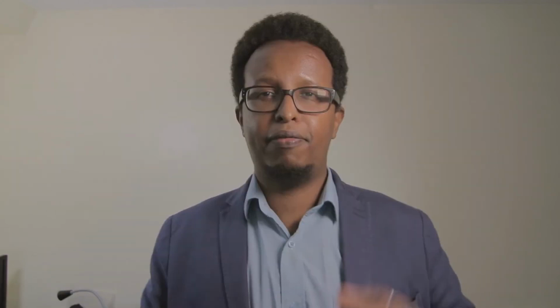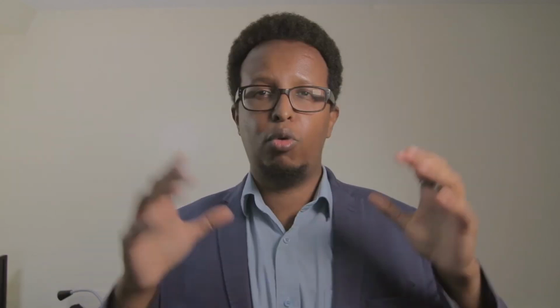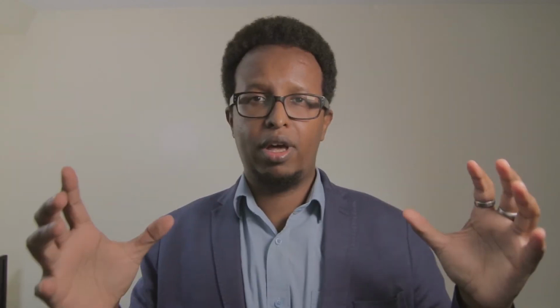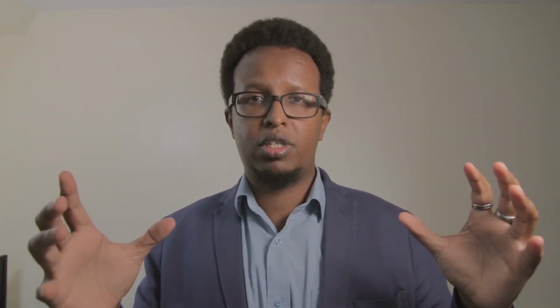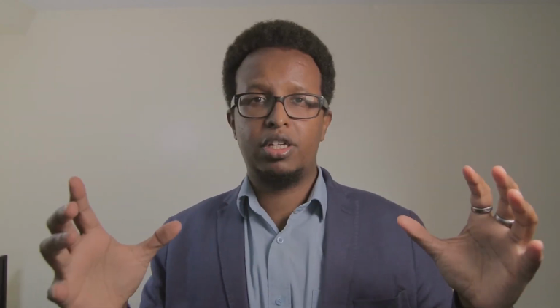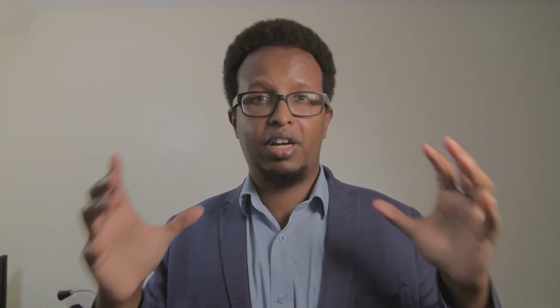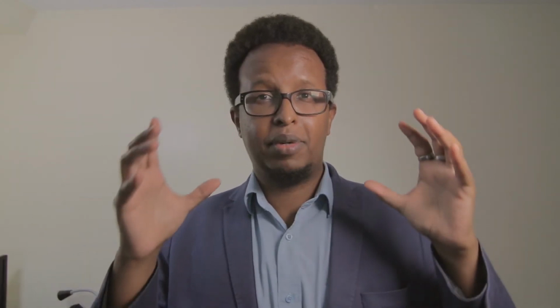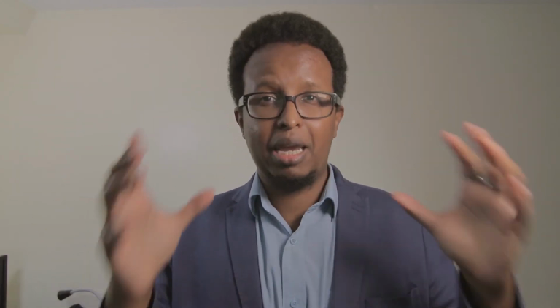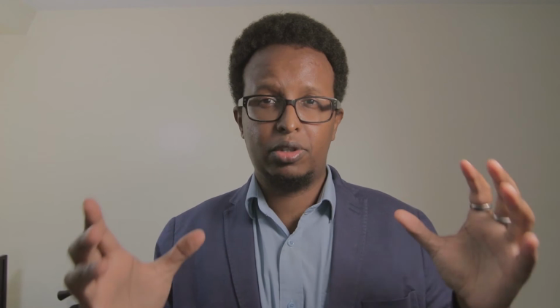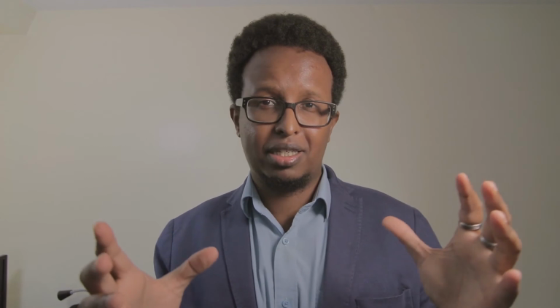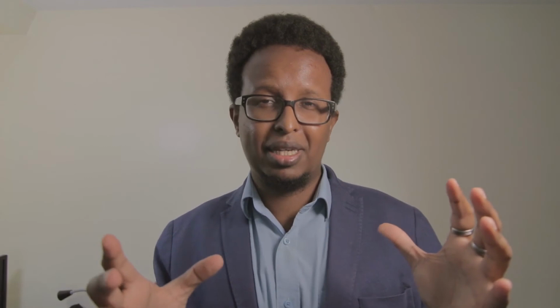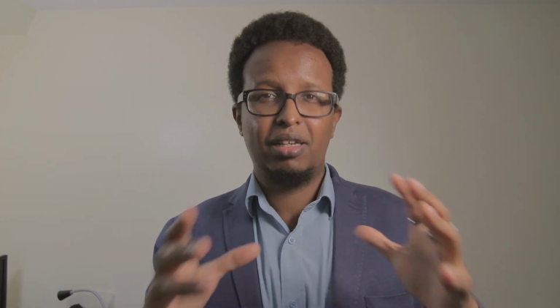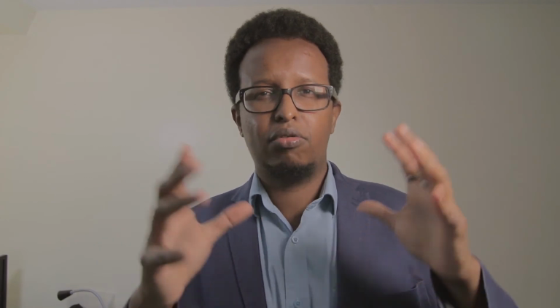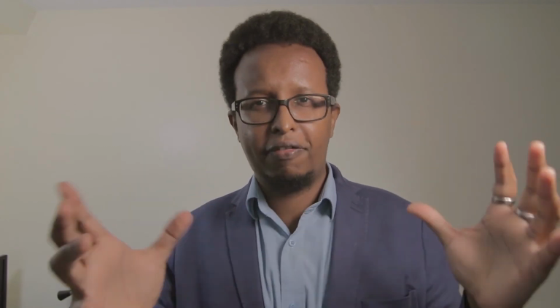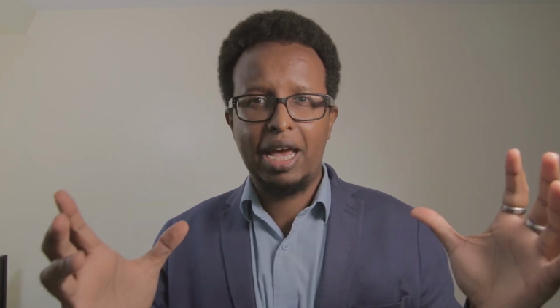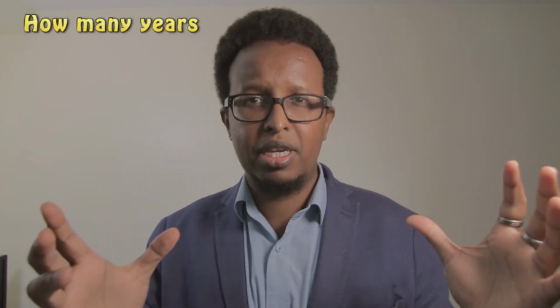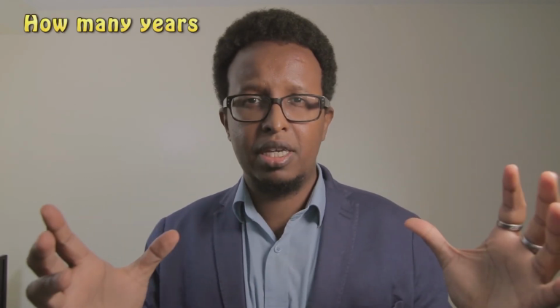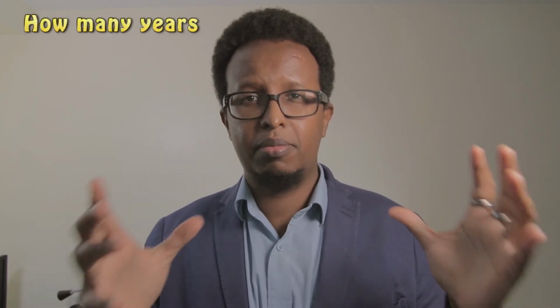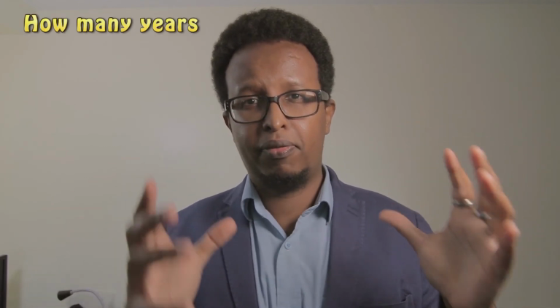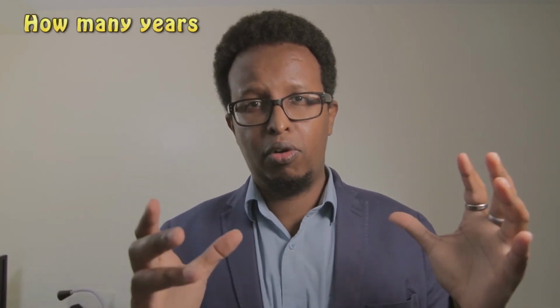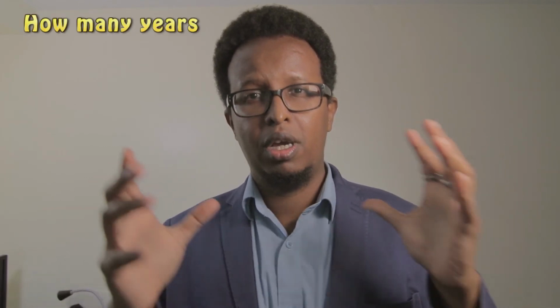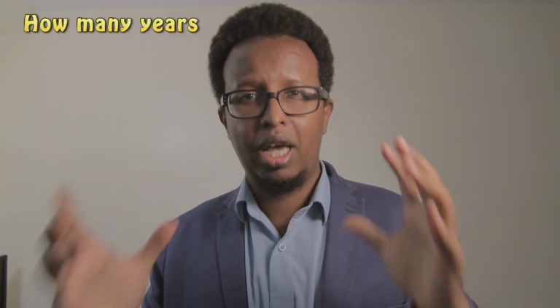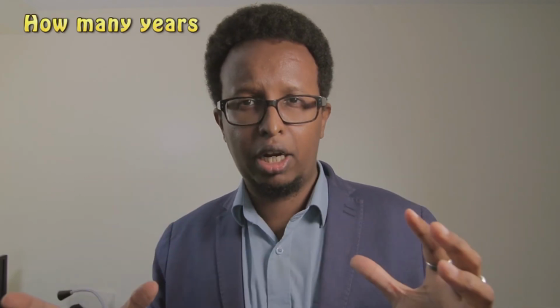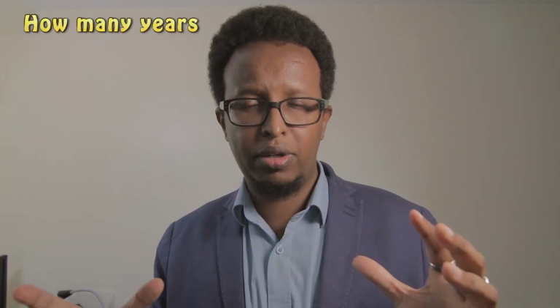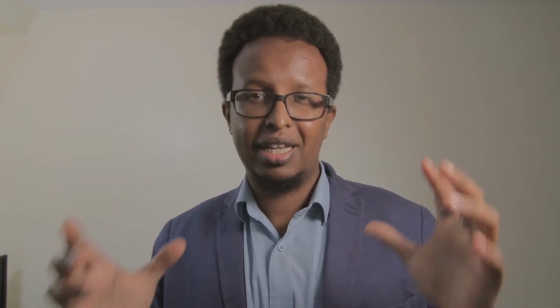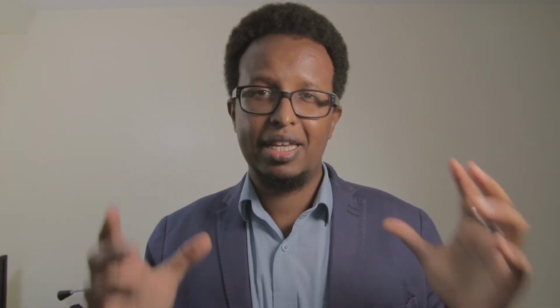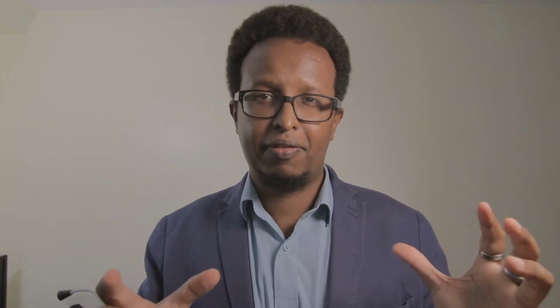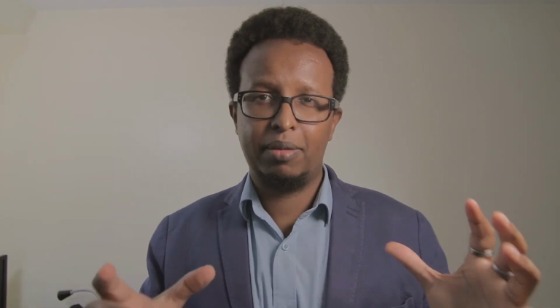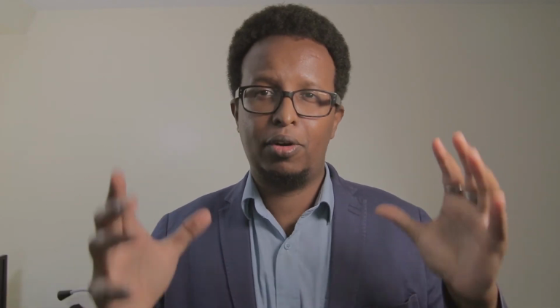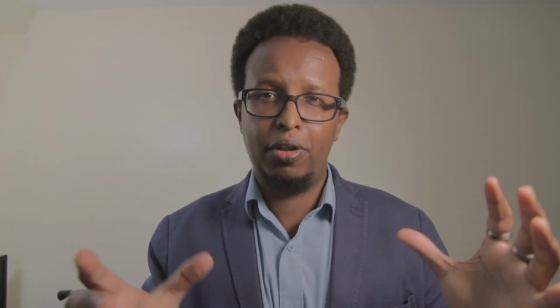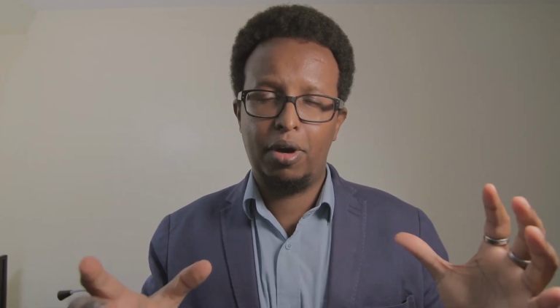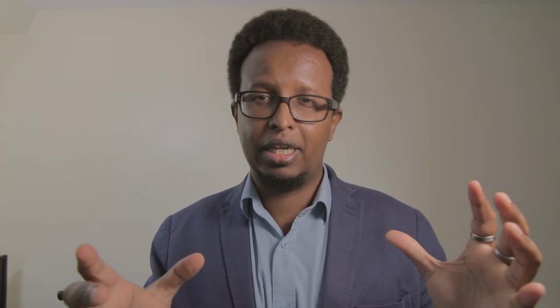And from all that research, I've been able to estimate roughly how many years before hair cloning is available on the market.